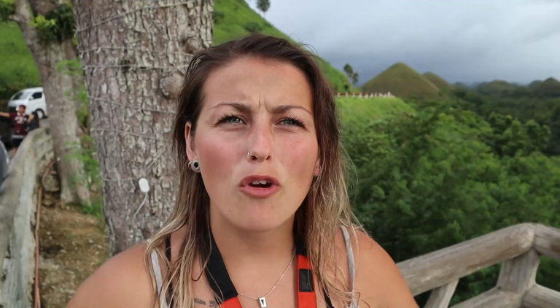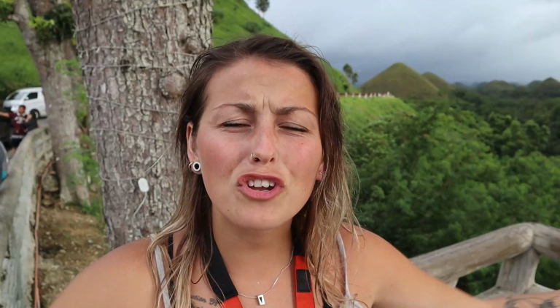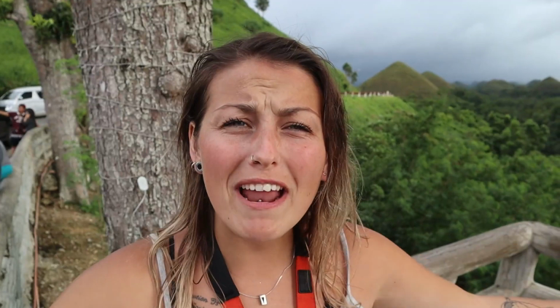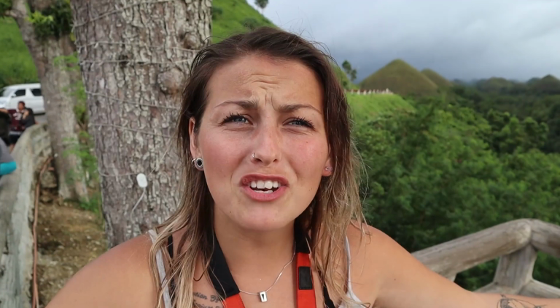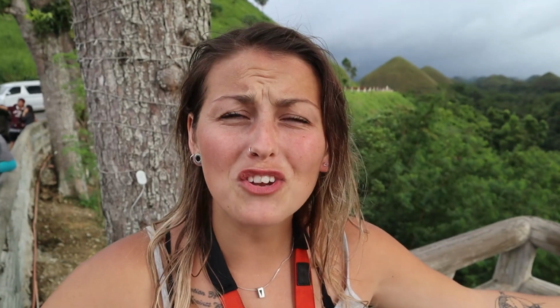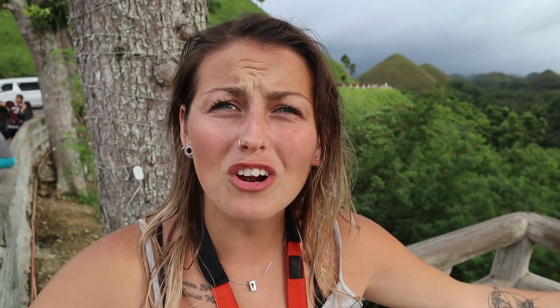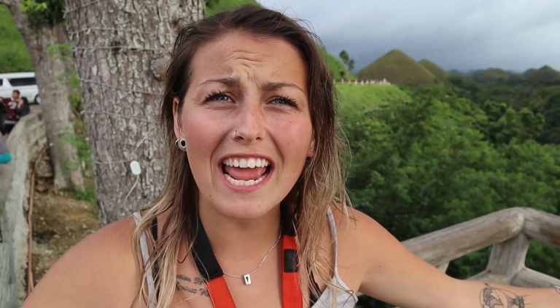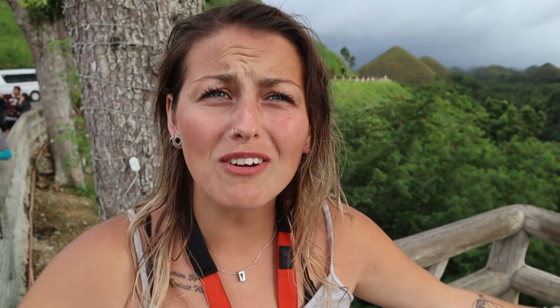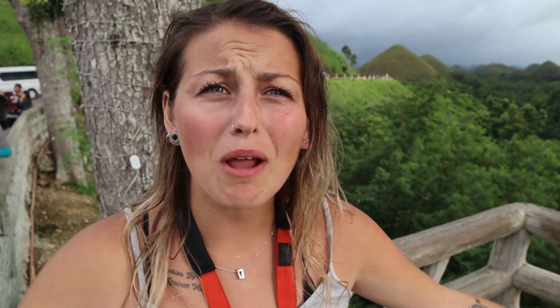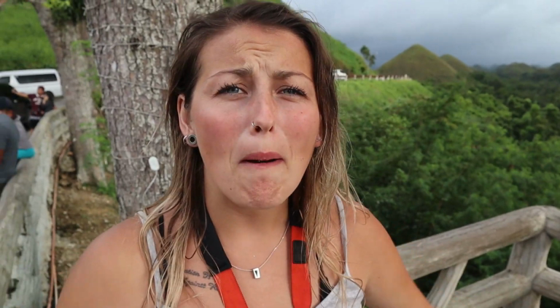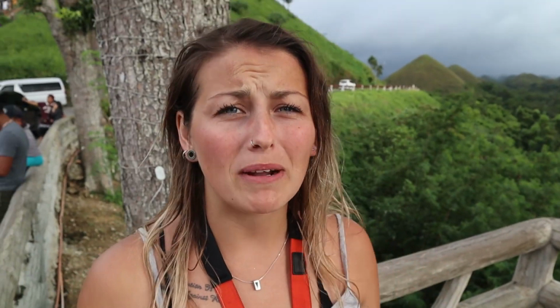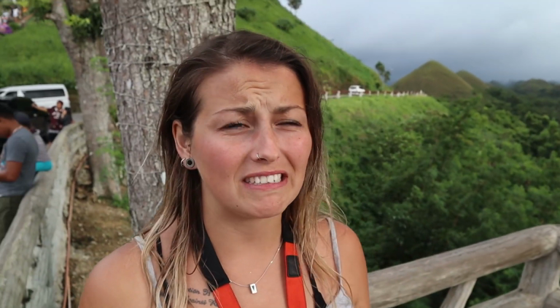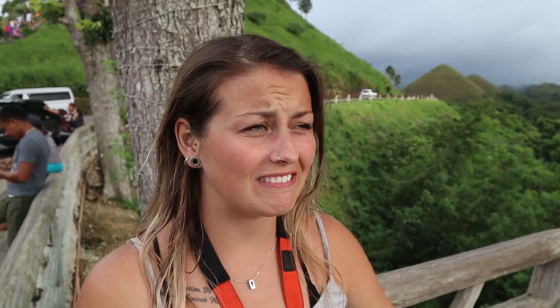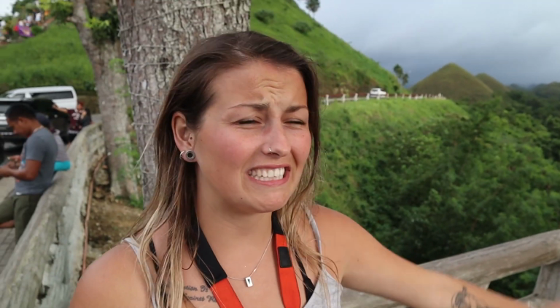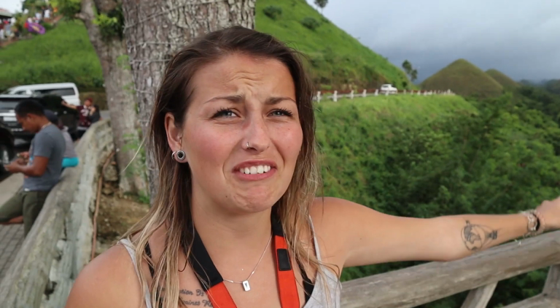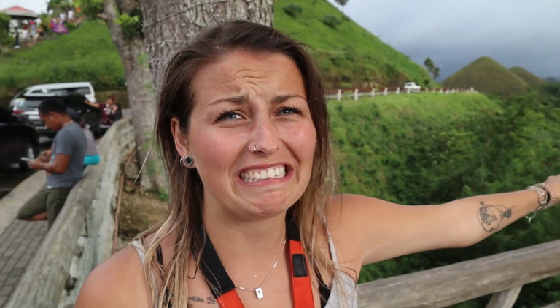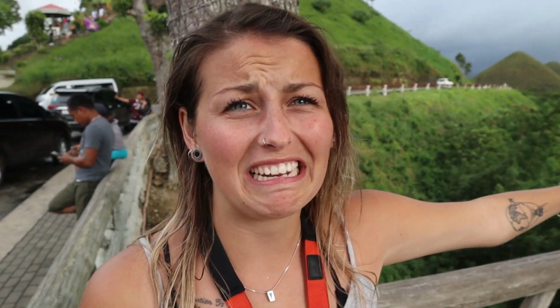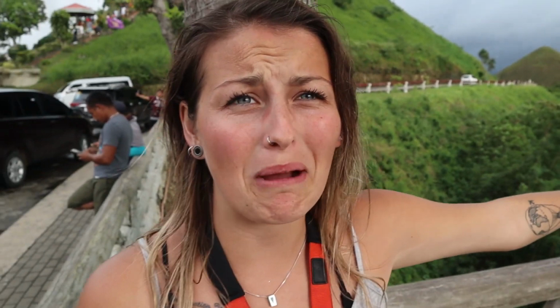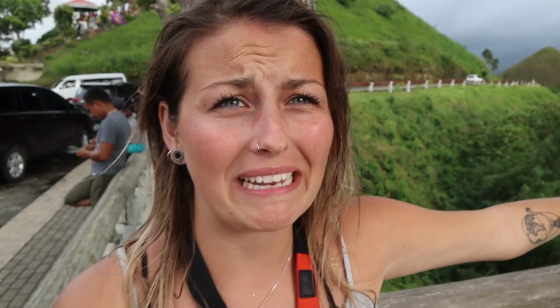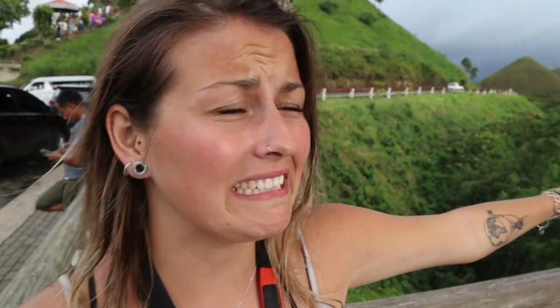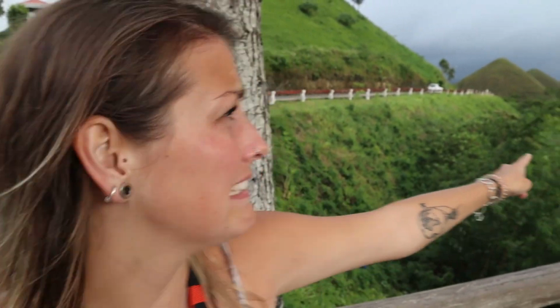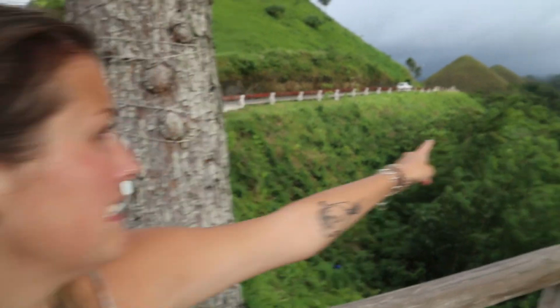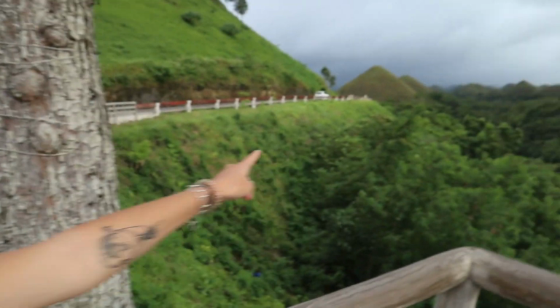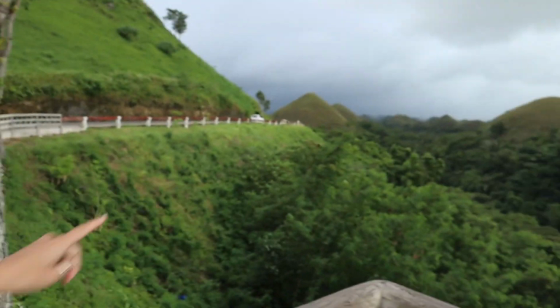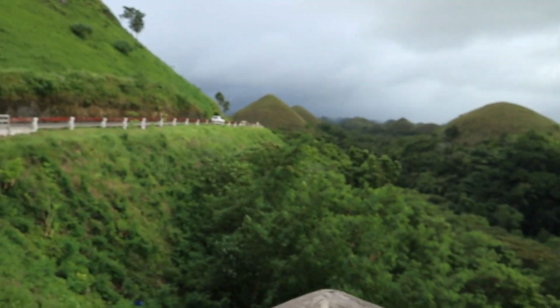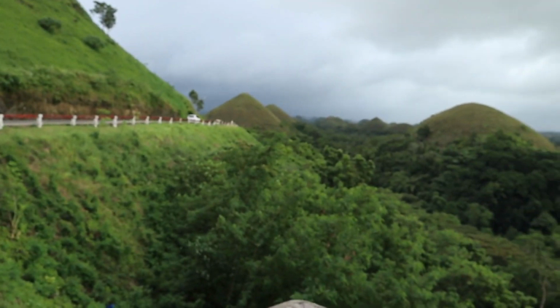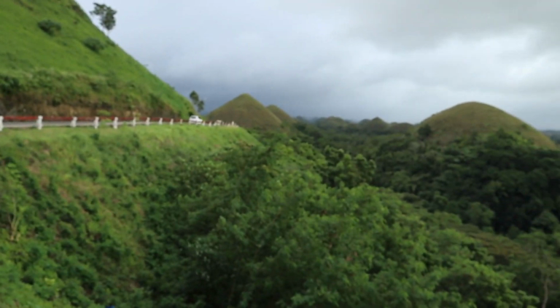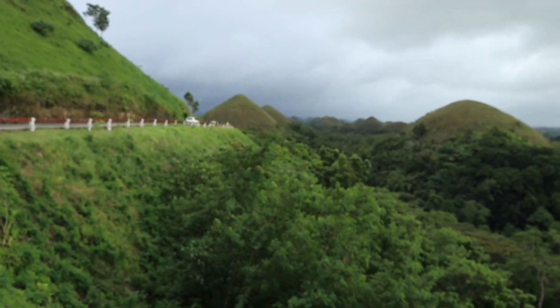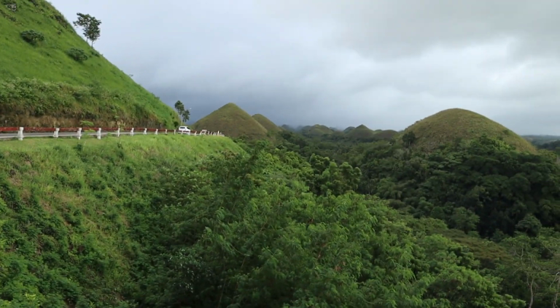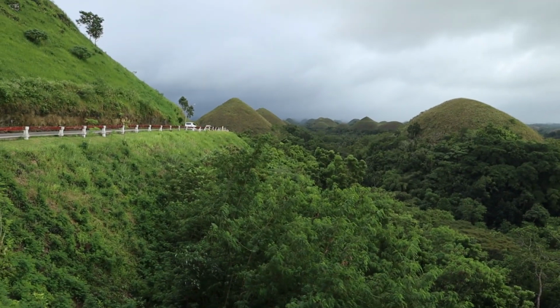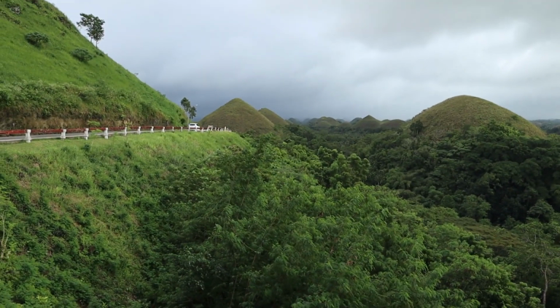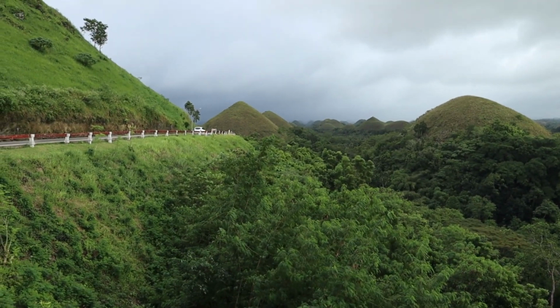We just made it to the Chocolate Hills, but look over there — the rain has been coming. It's going to rain, look!